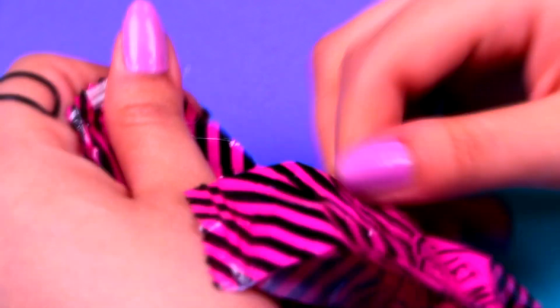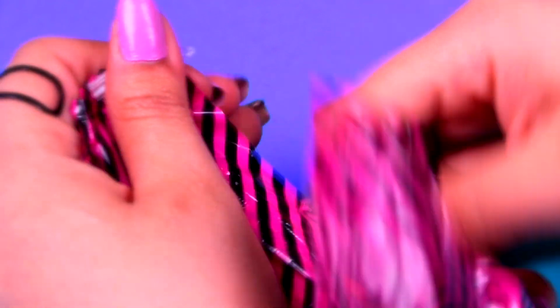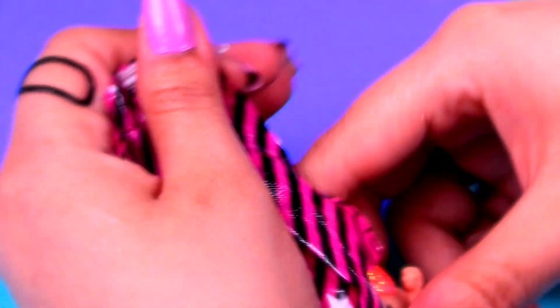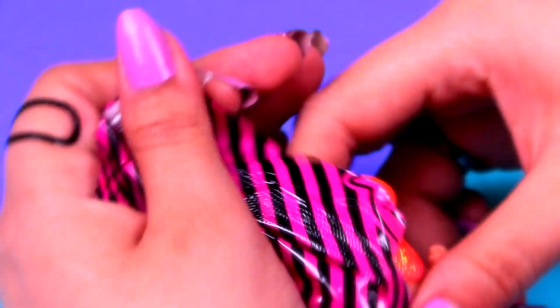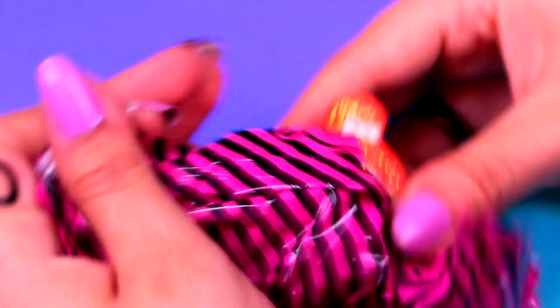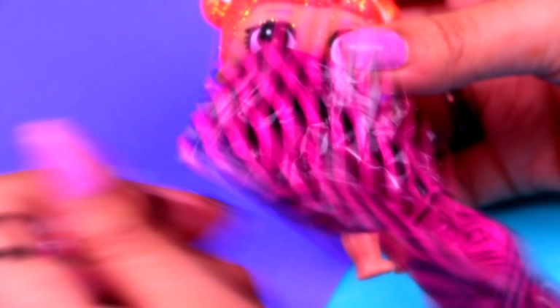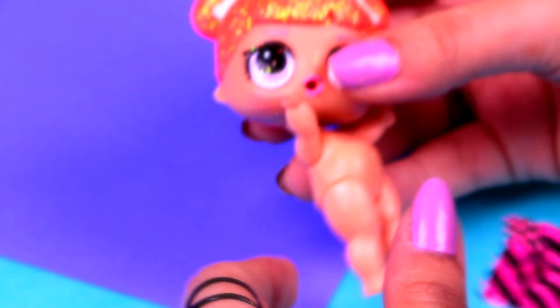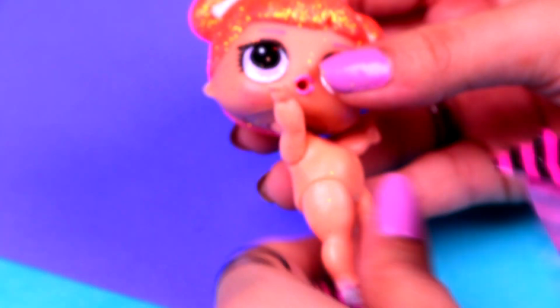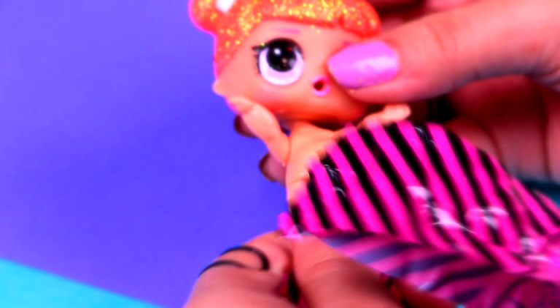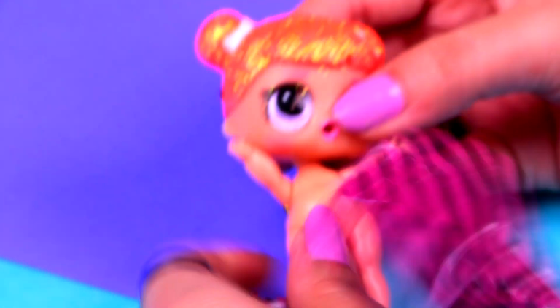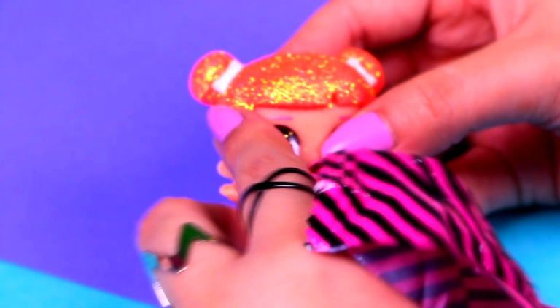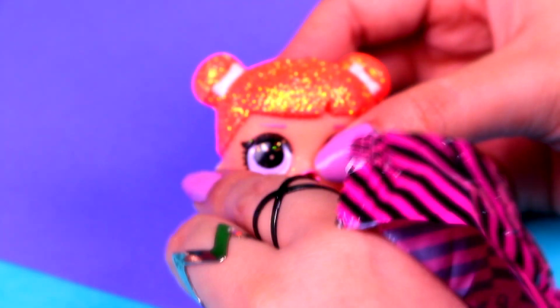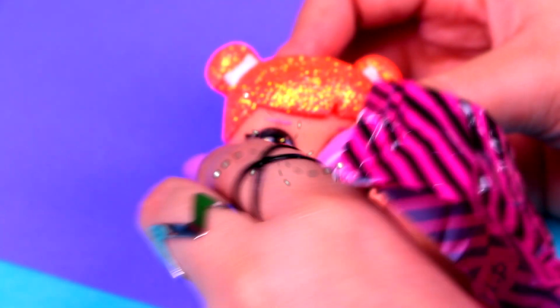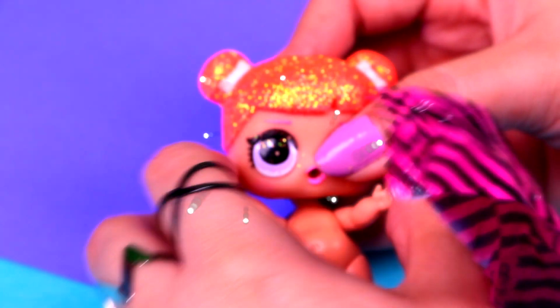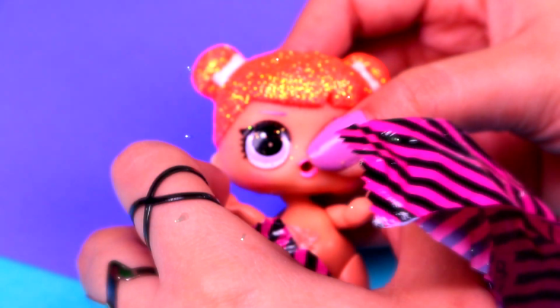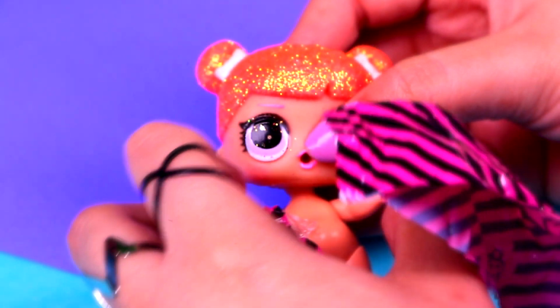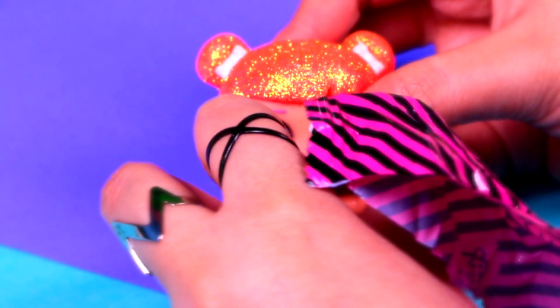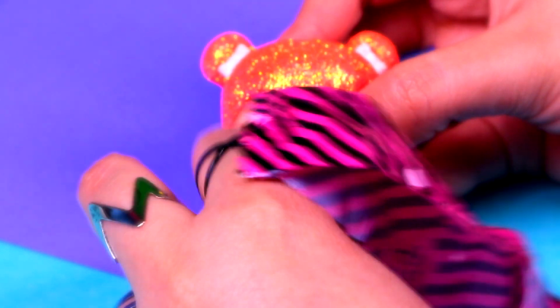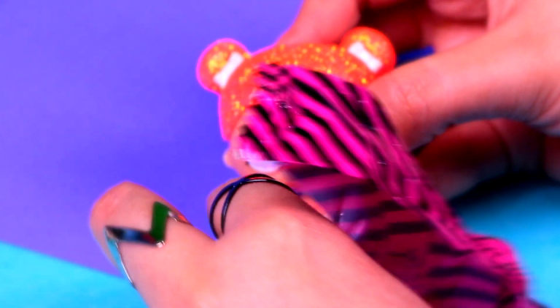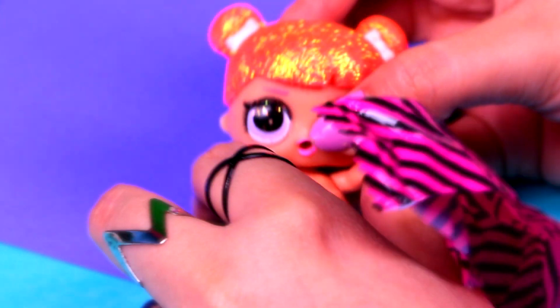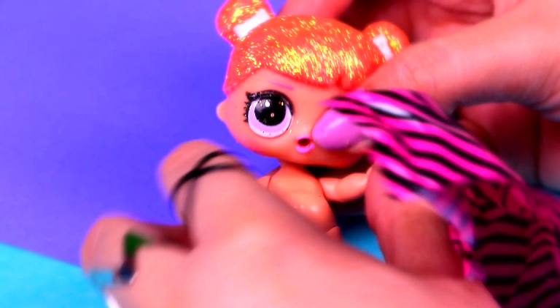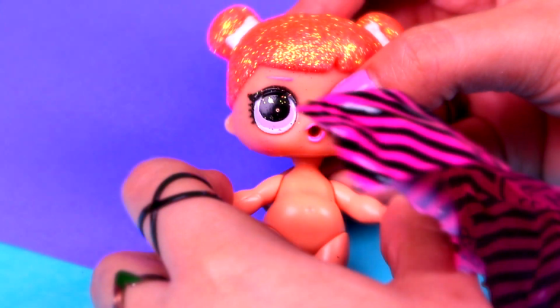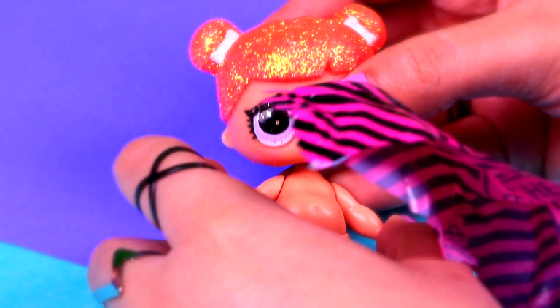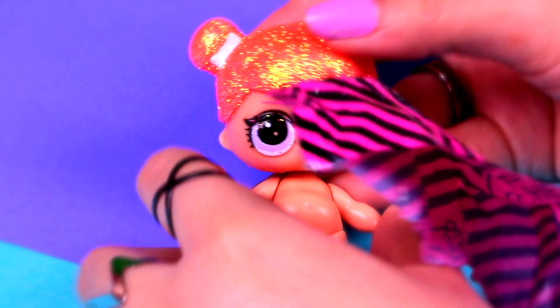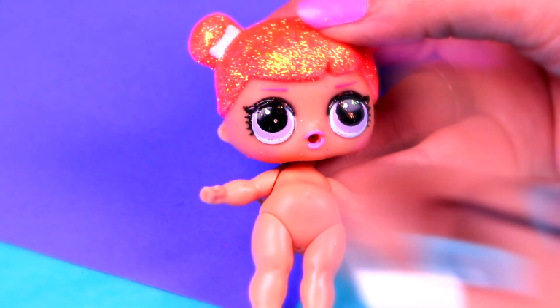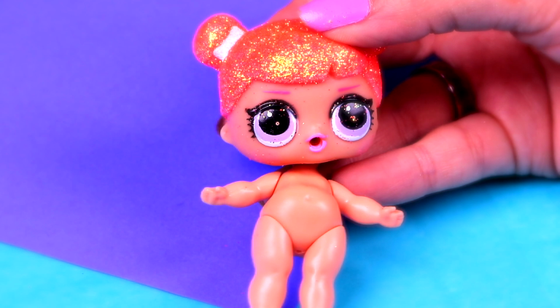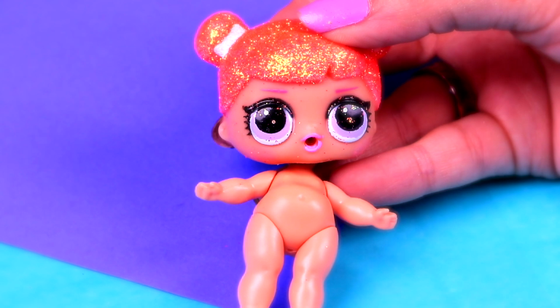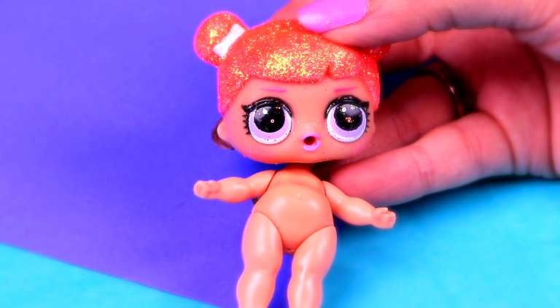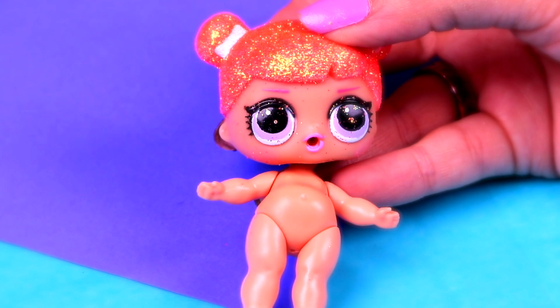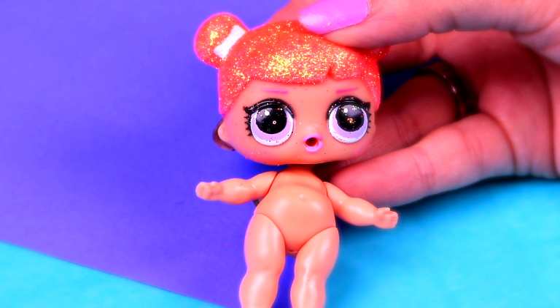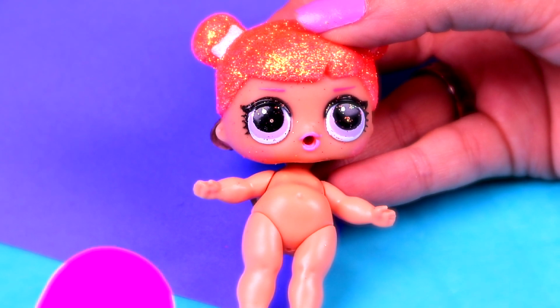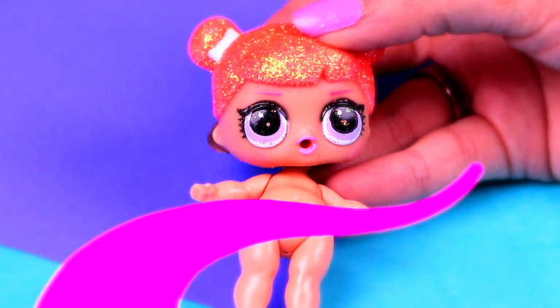It's Center Stage from the Dance Club, guys! Oh, she's so pretty!